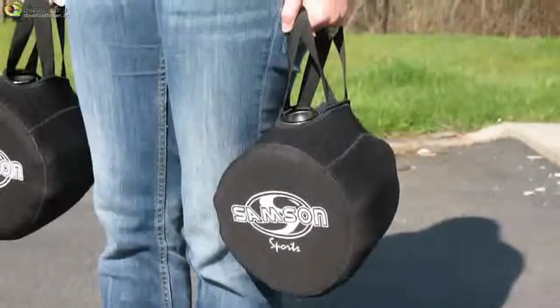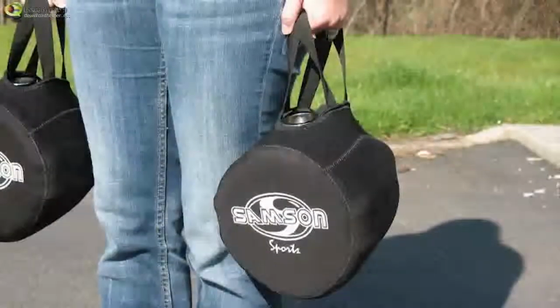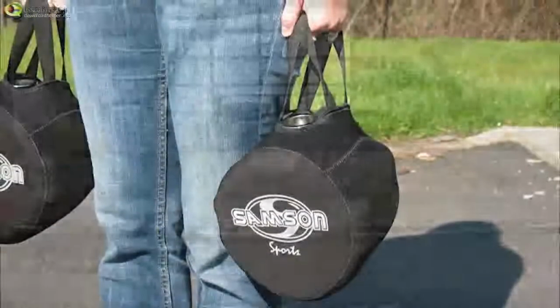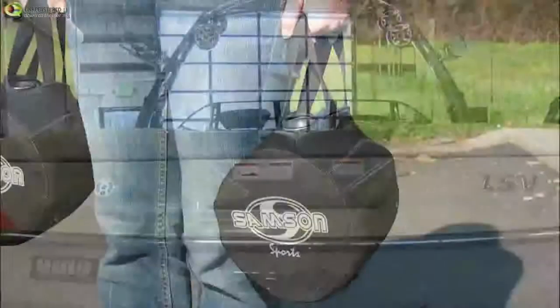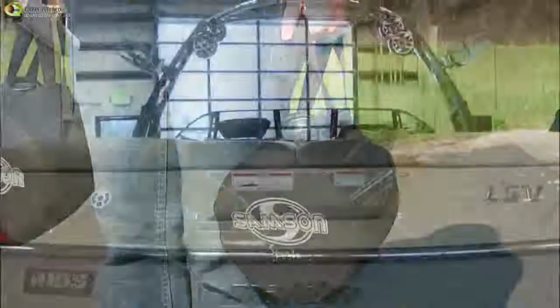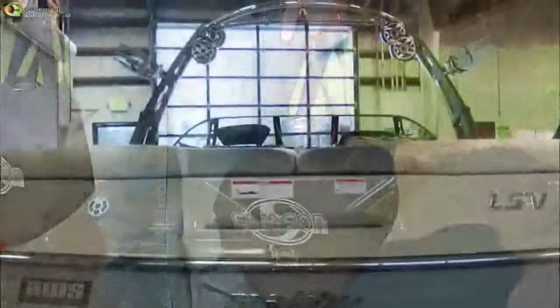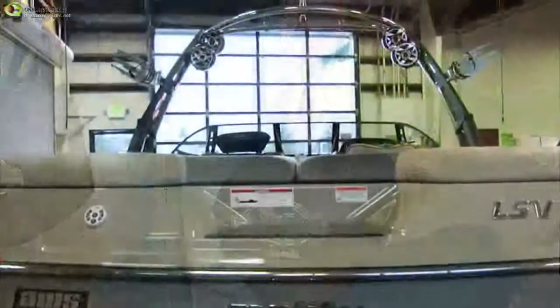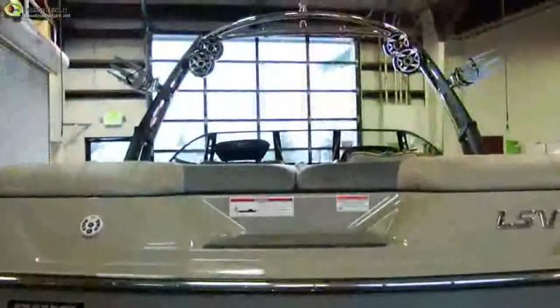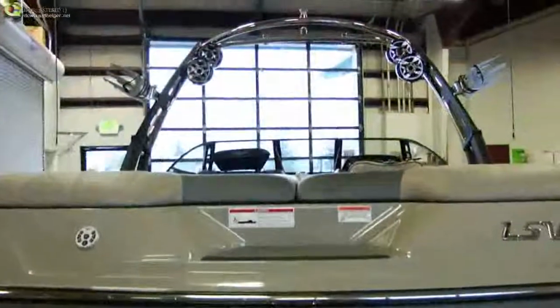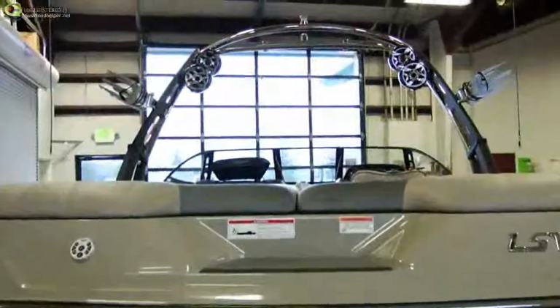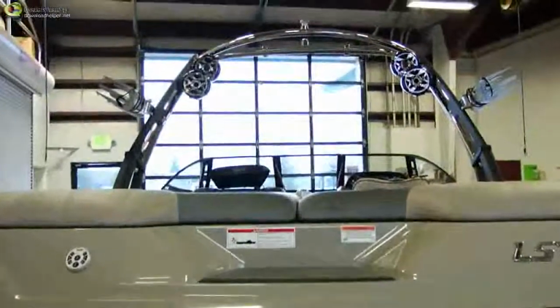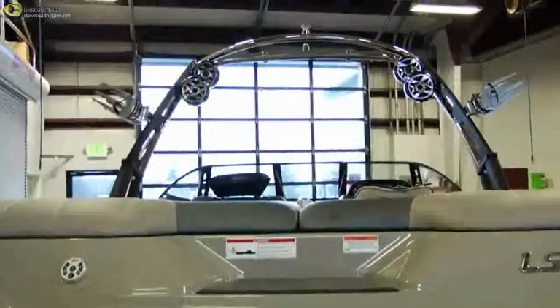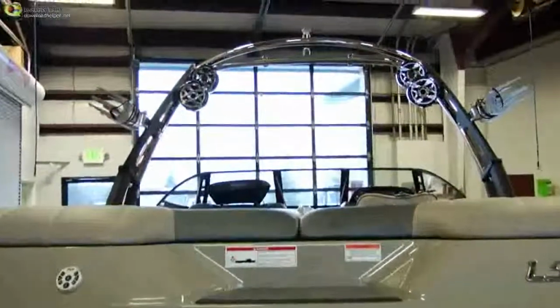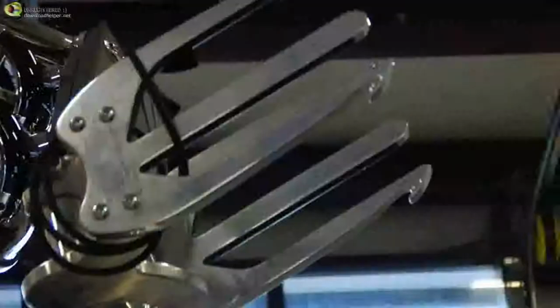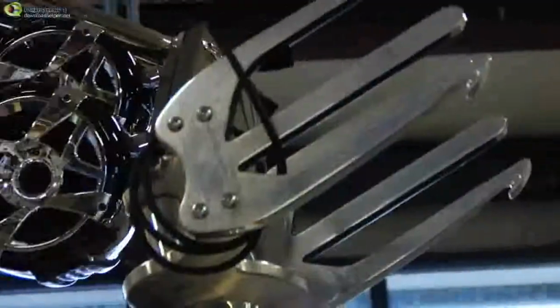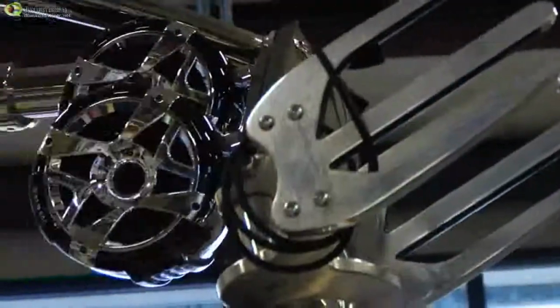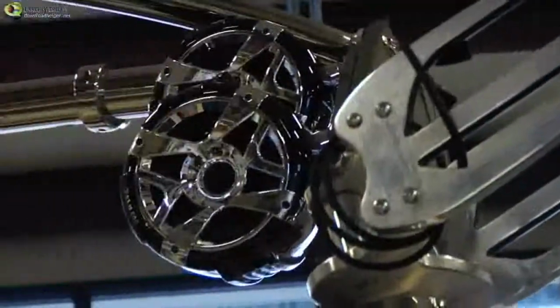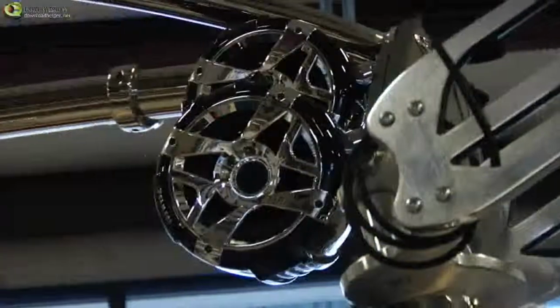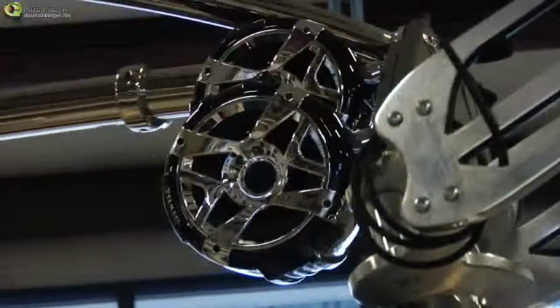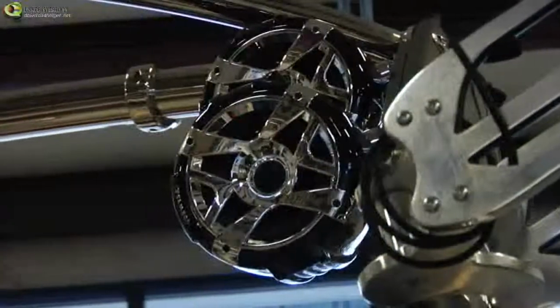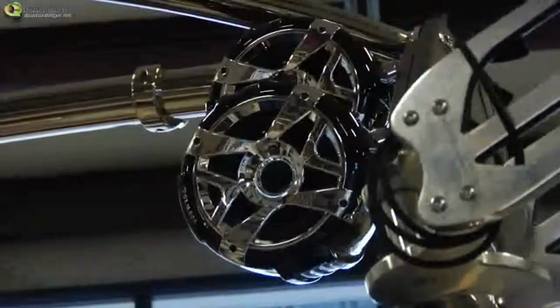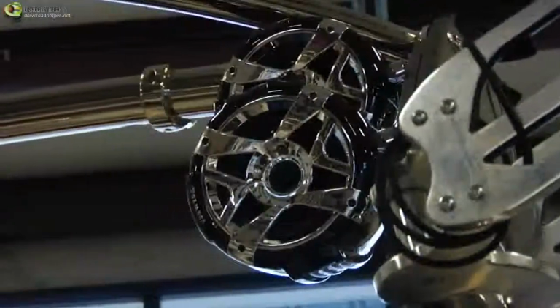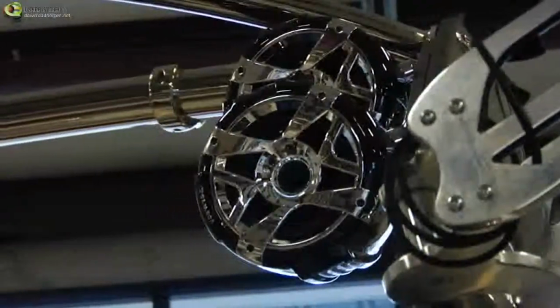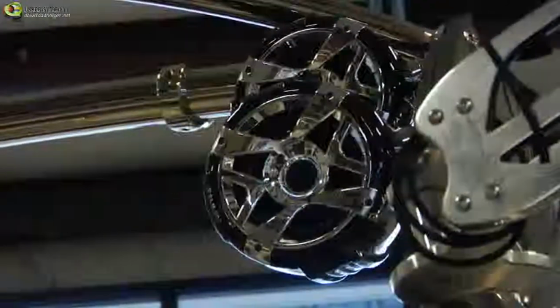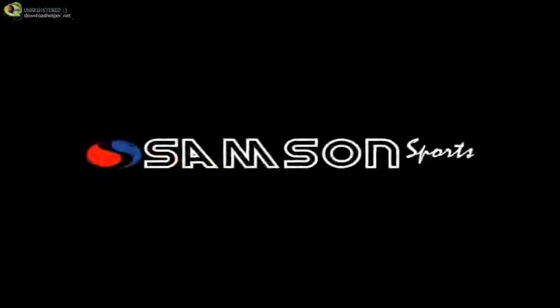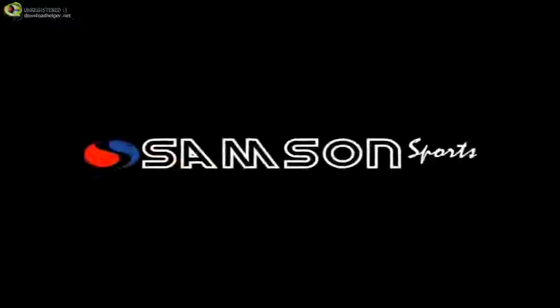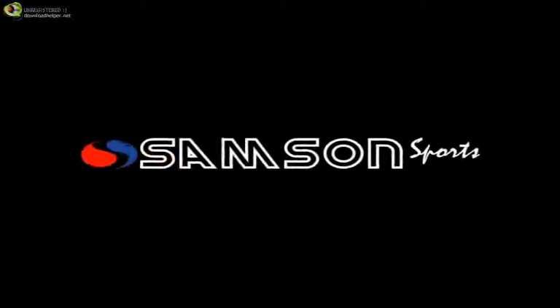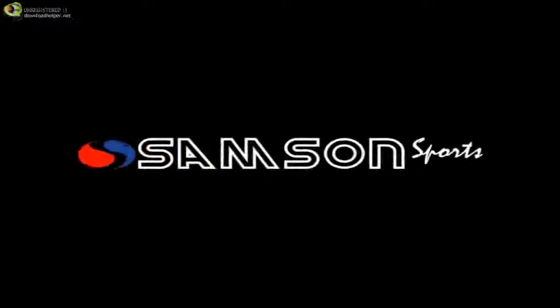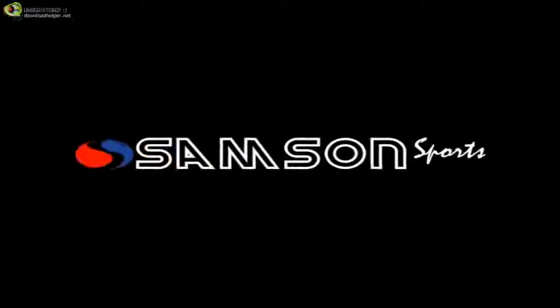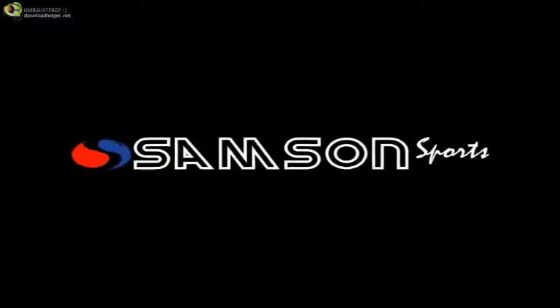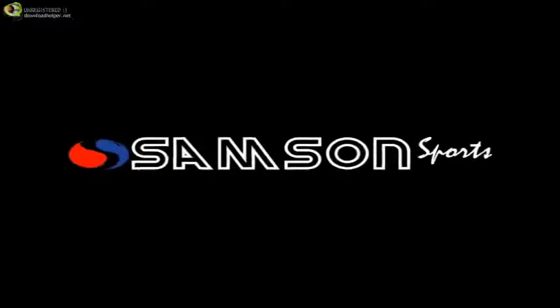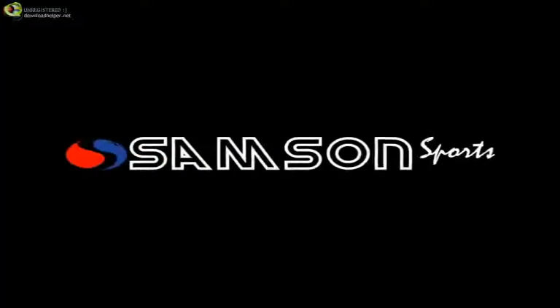For more information on the S7 and SMT G3 double mount speakers, check out samsonsports.com.